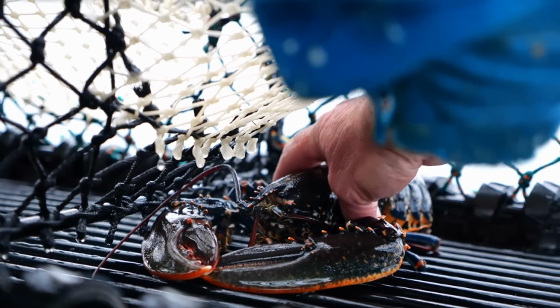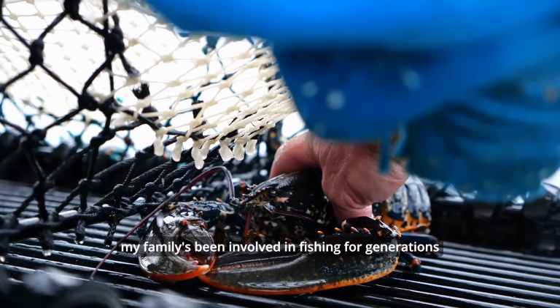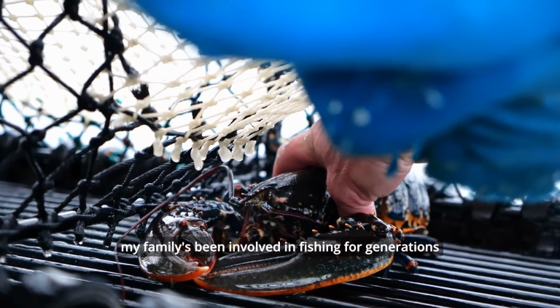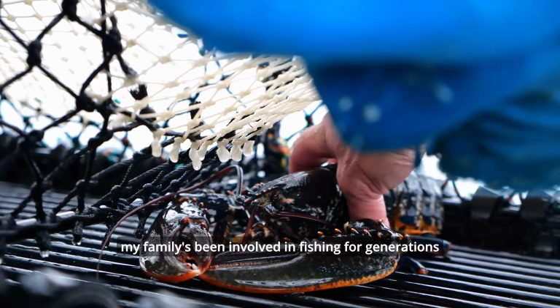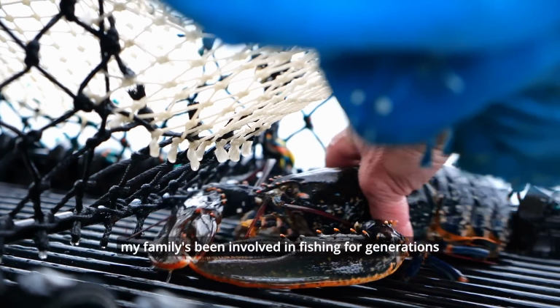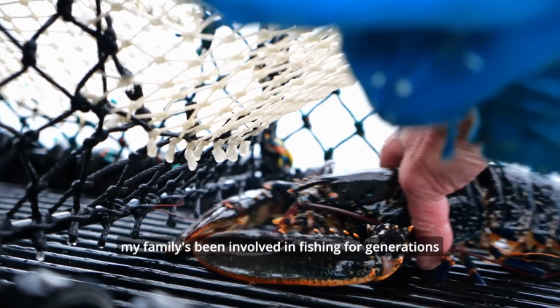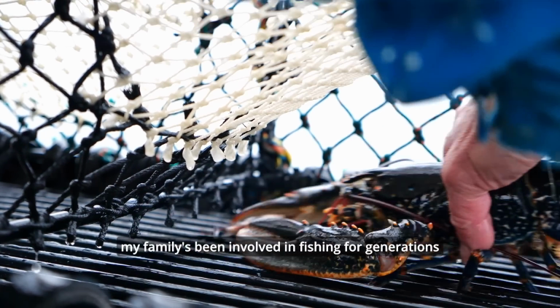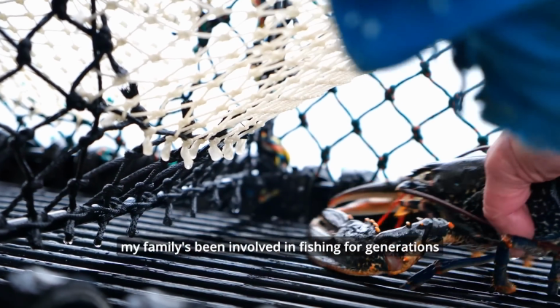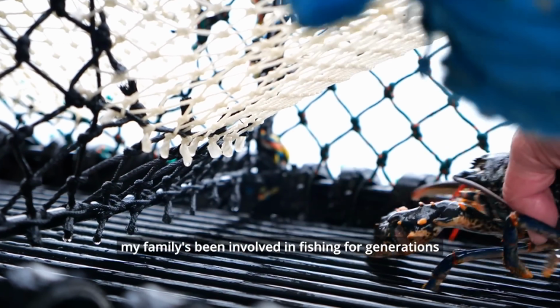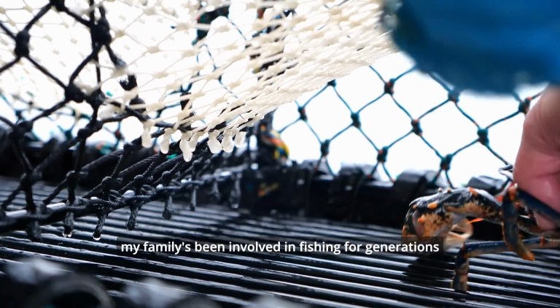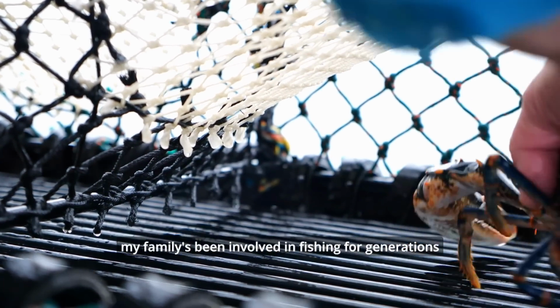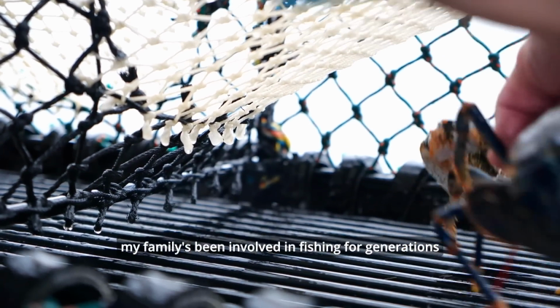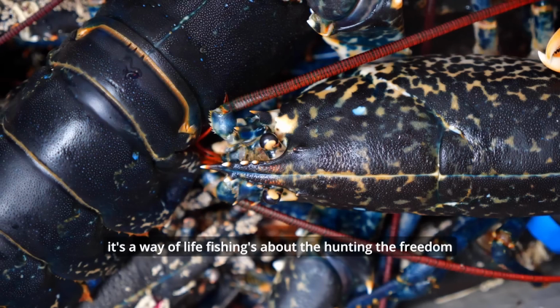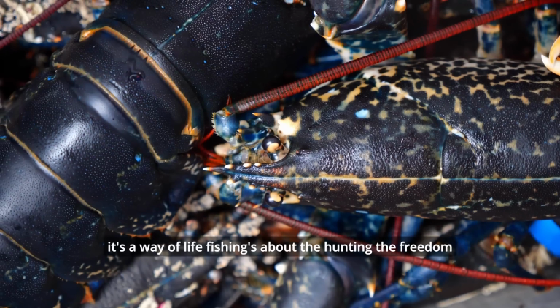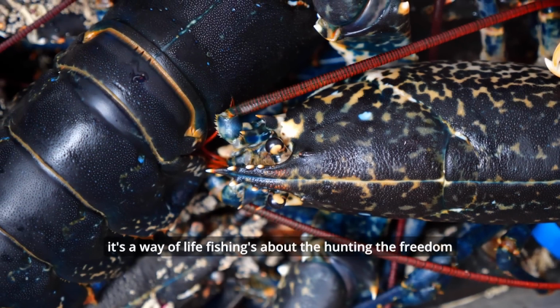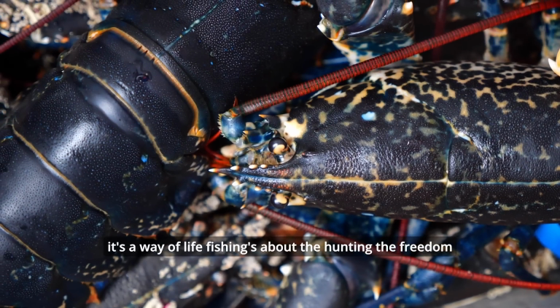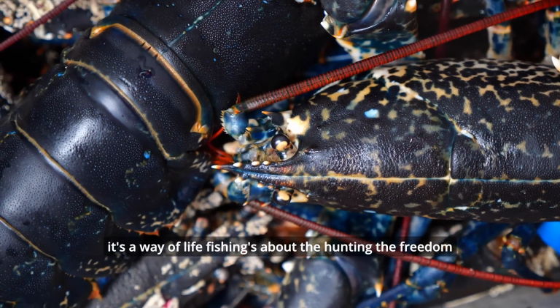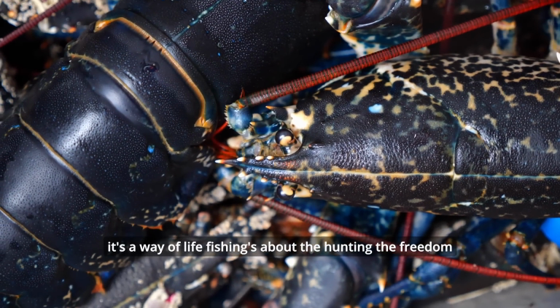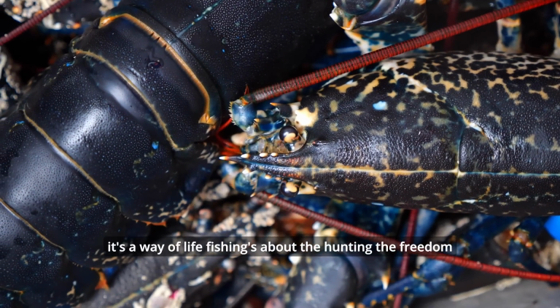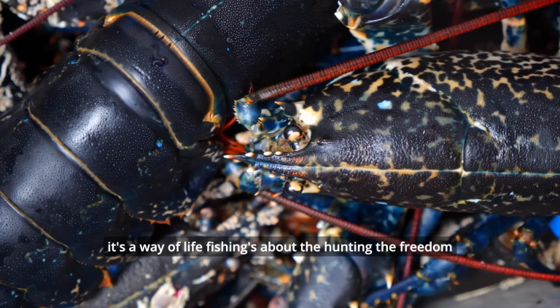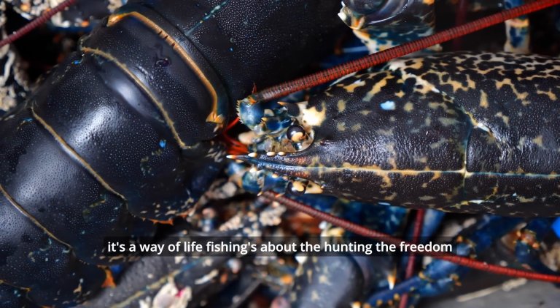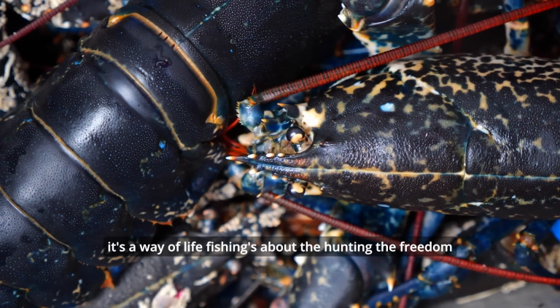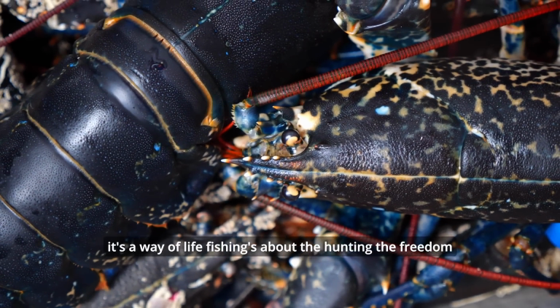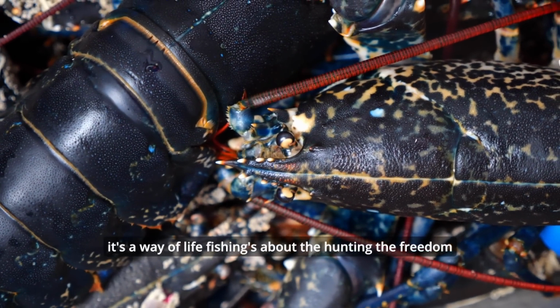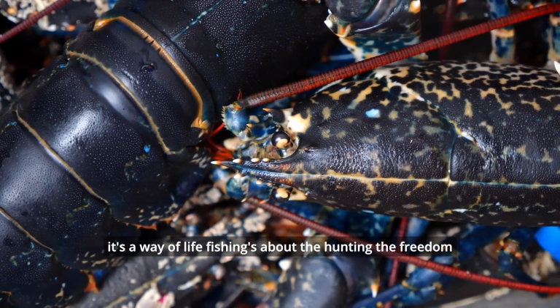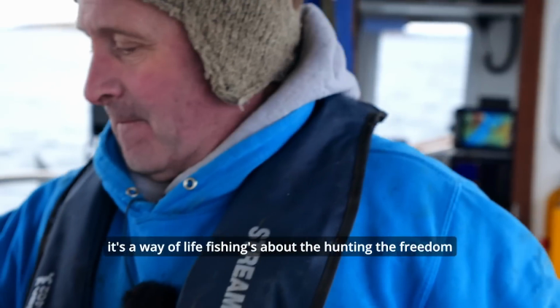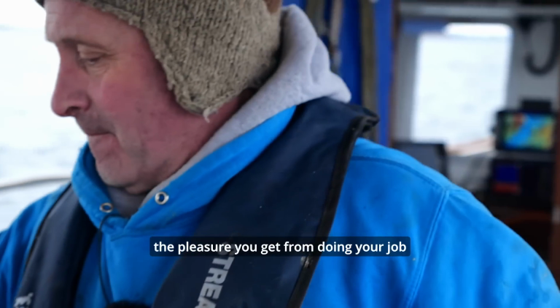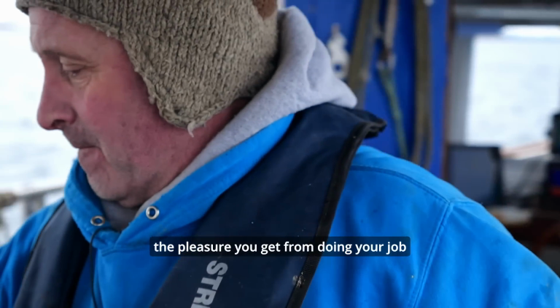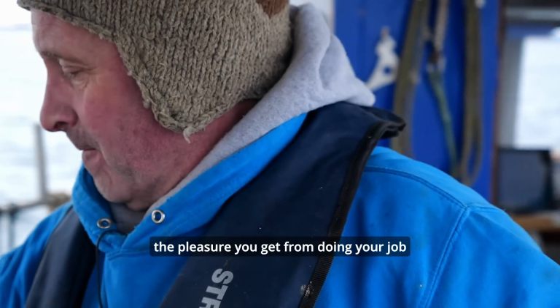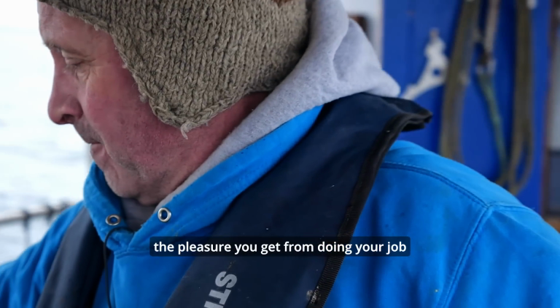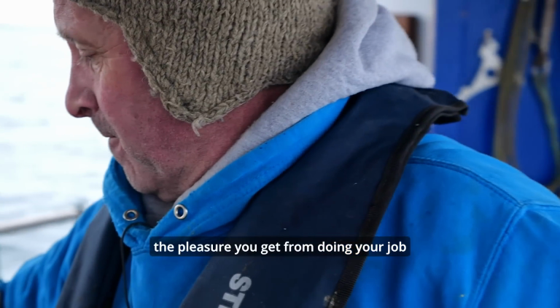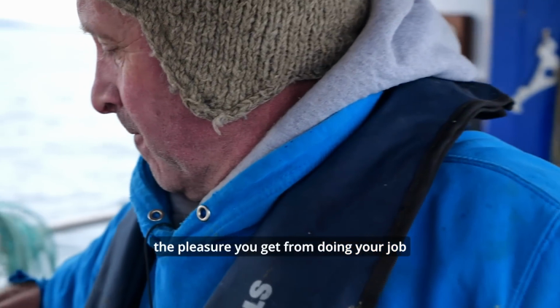My family's been involved in fishing for generations and it's a way of life. Fishing's about the hunting, the freedom, the pleasure you have in doing your job.